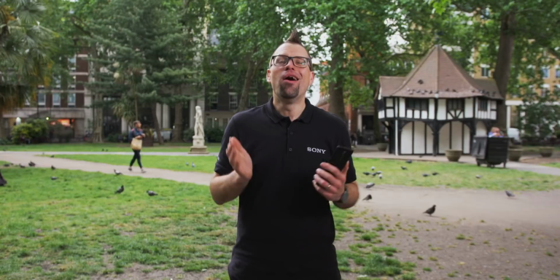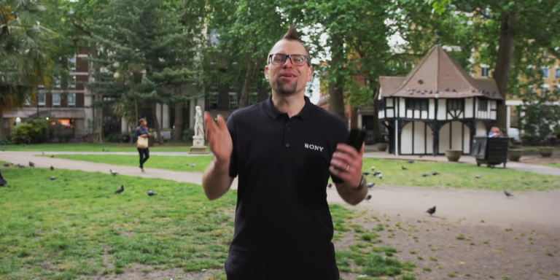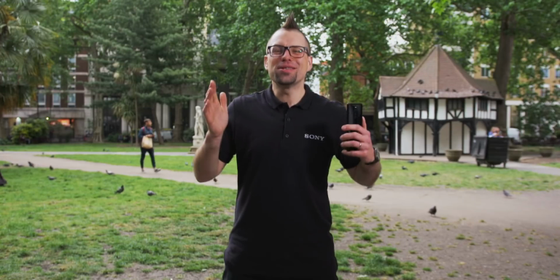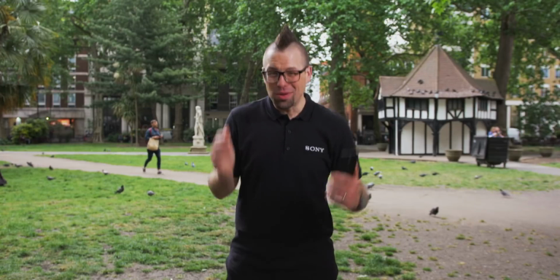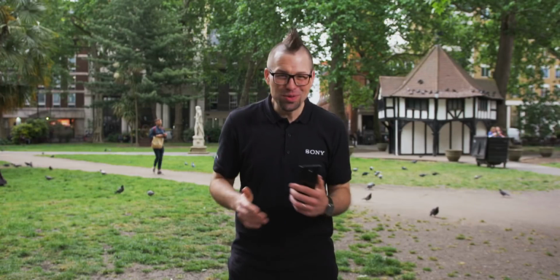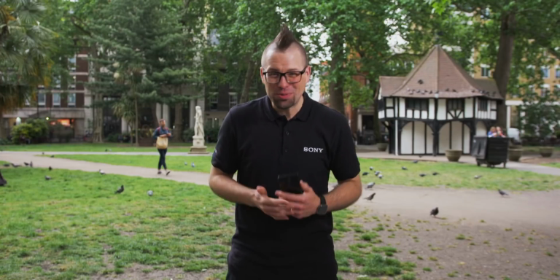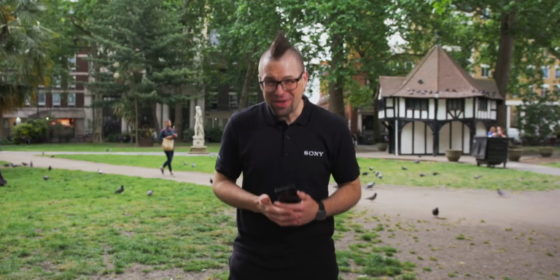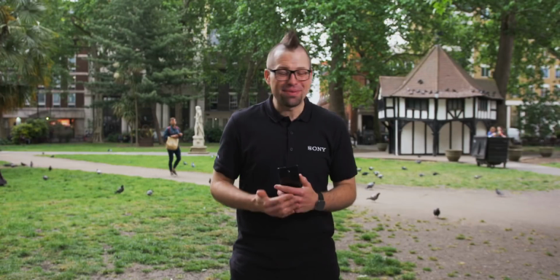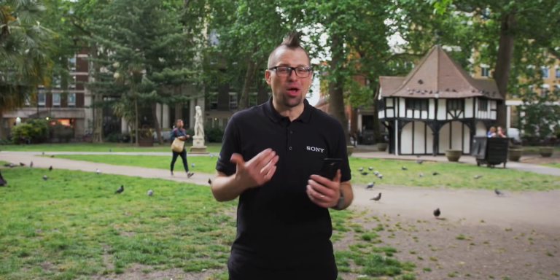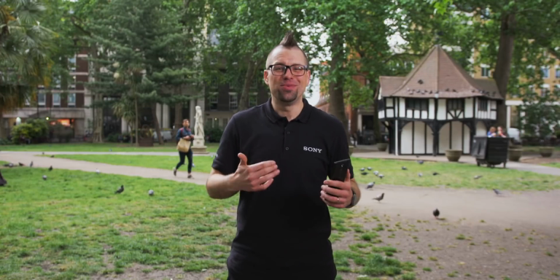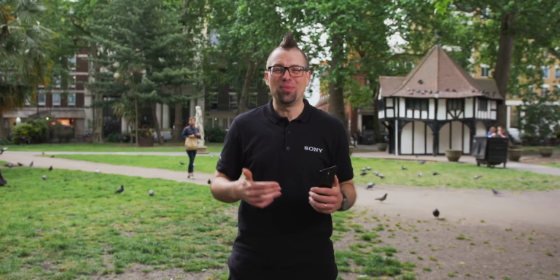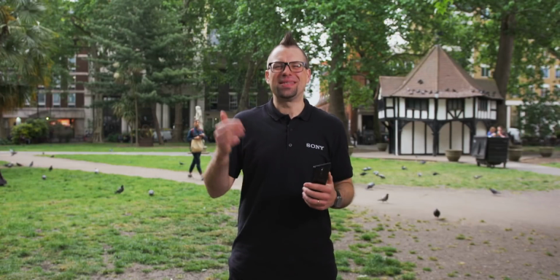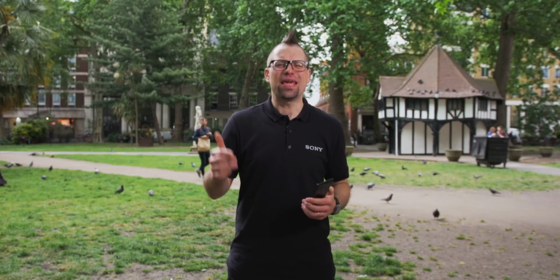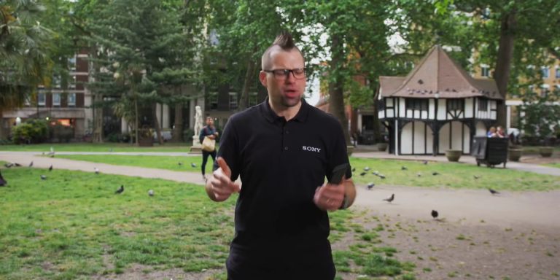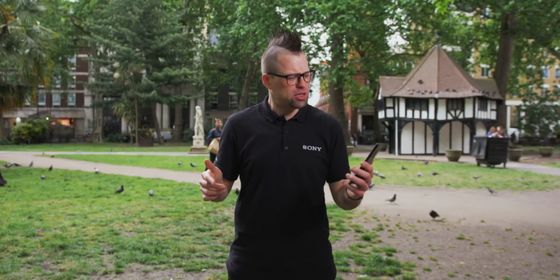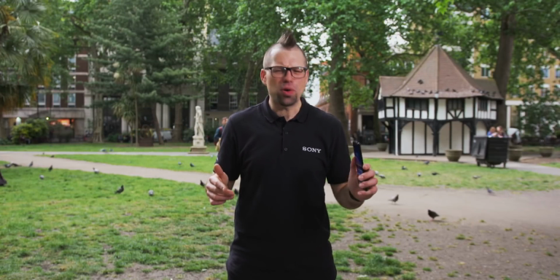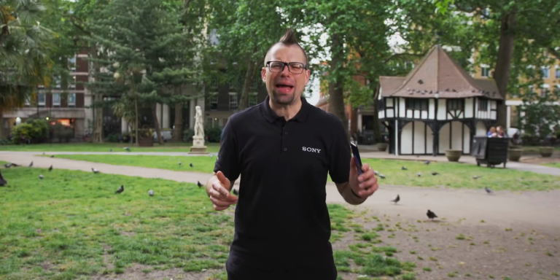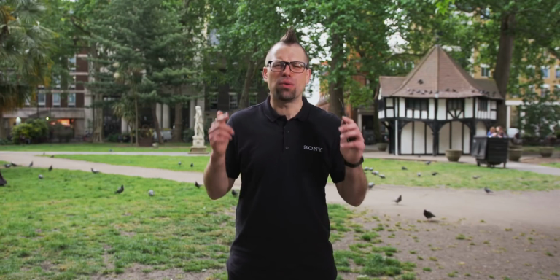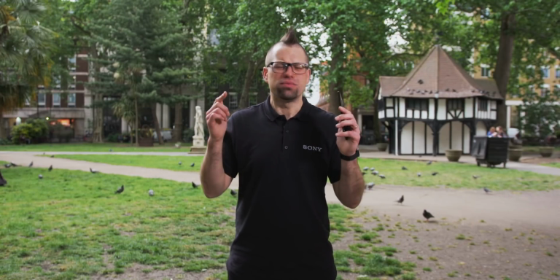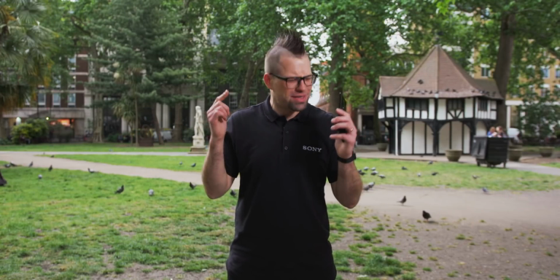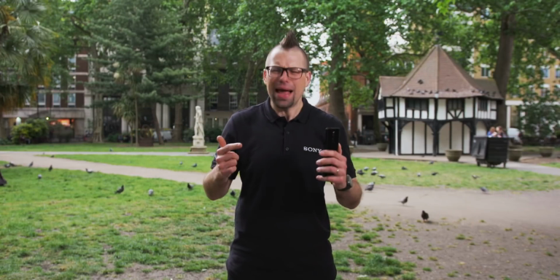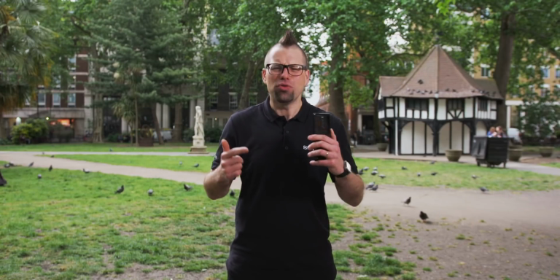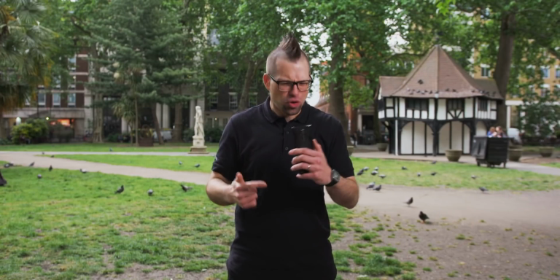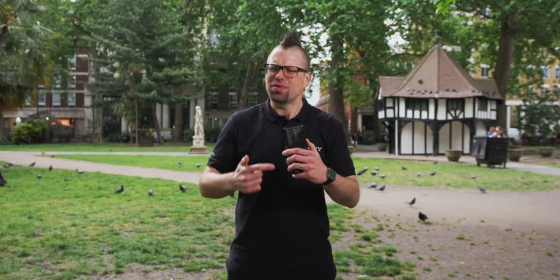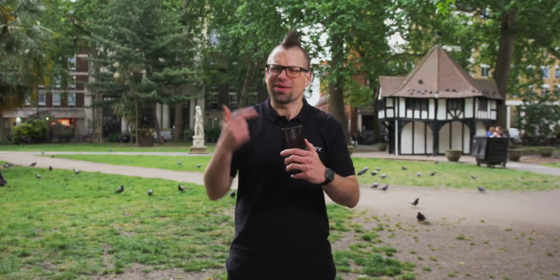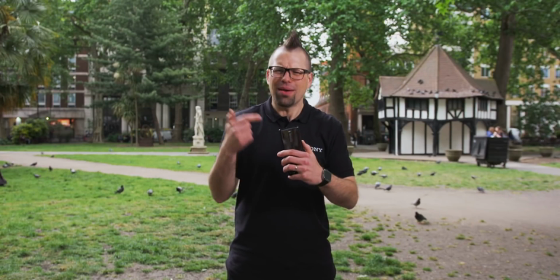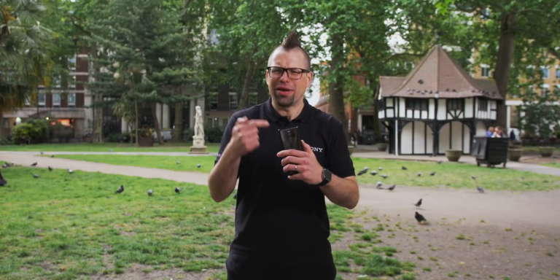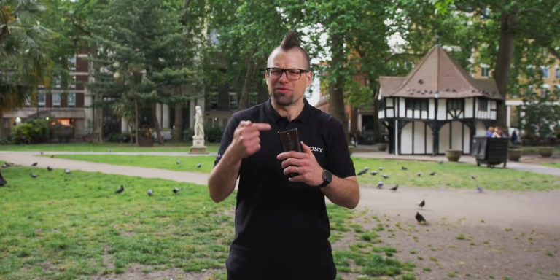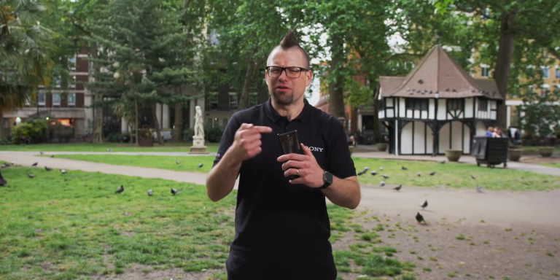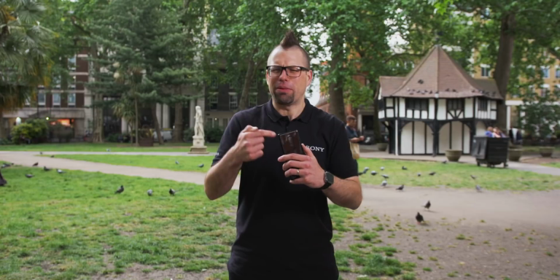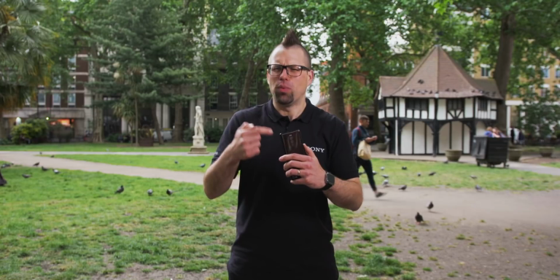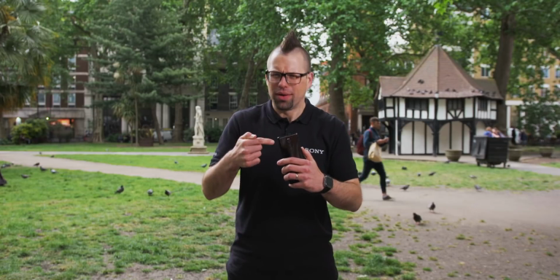Hi guys, welcome to Xperia Tips. I'm Dom and today we're going to be talking about how damn good the camera is on the Xperia 1.